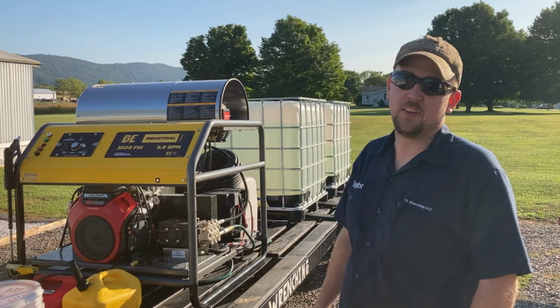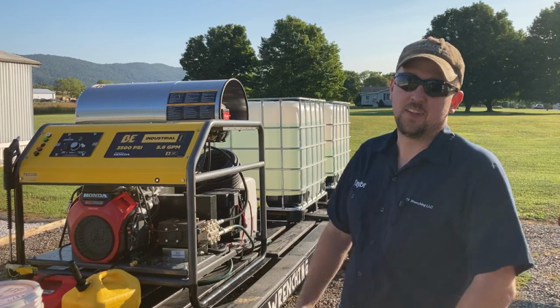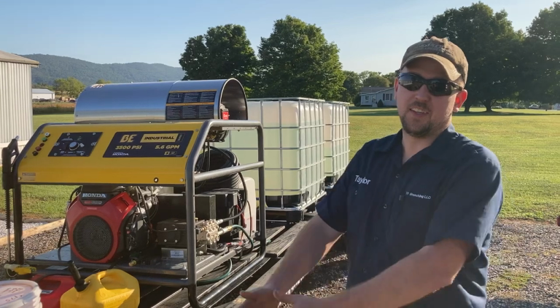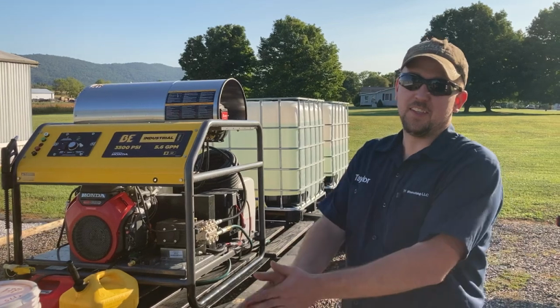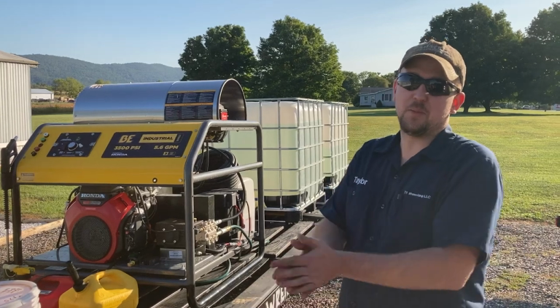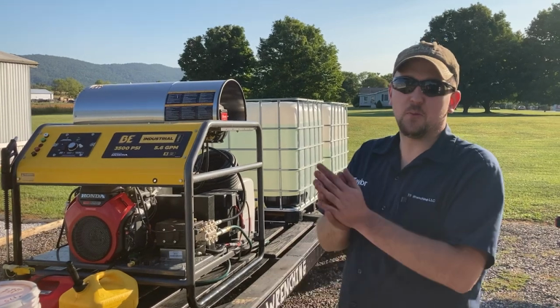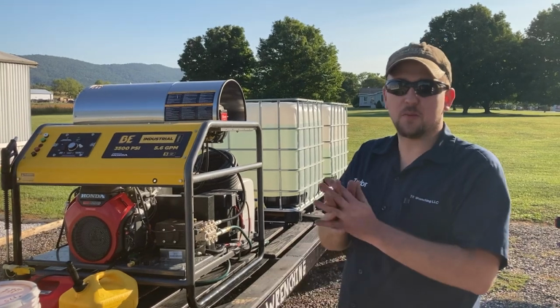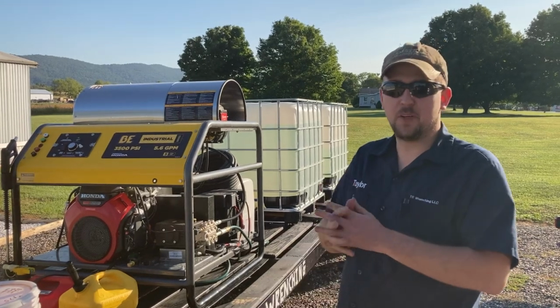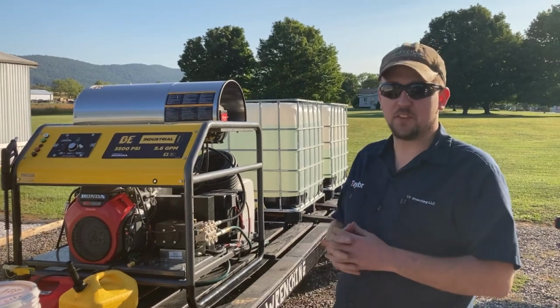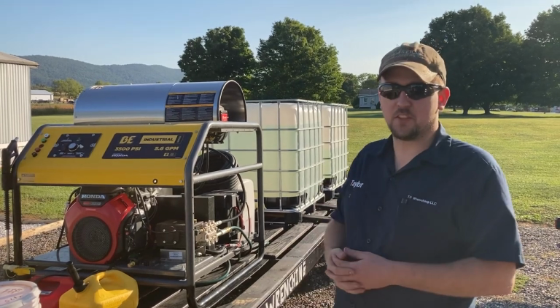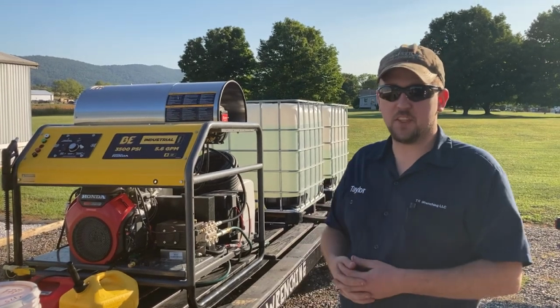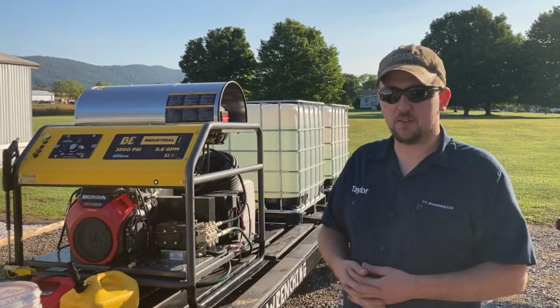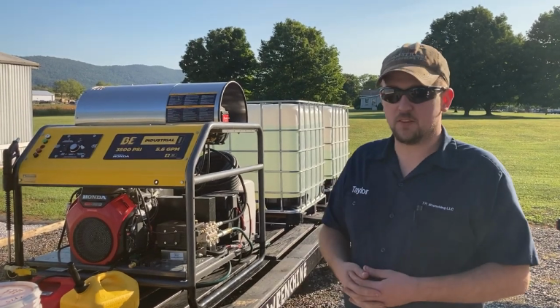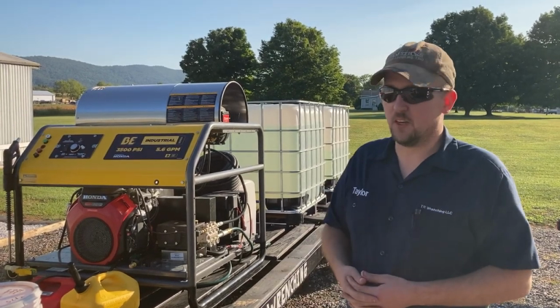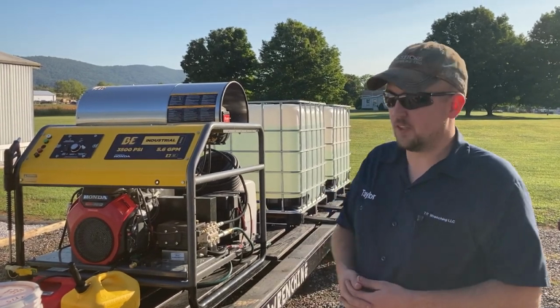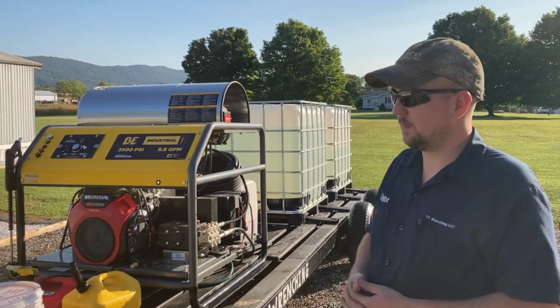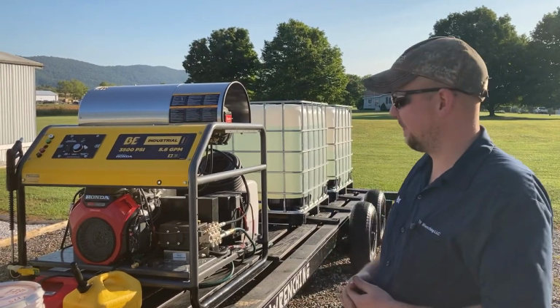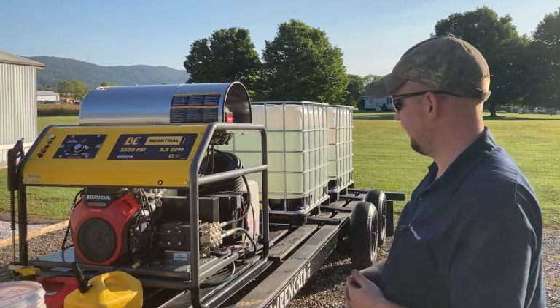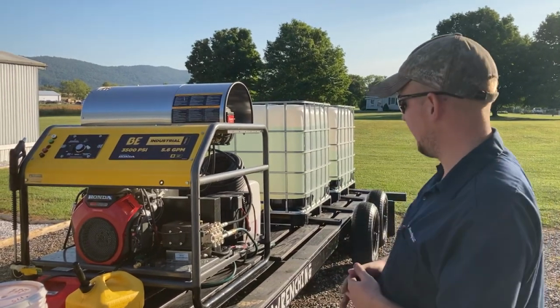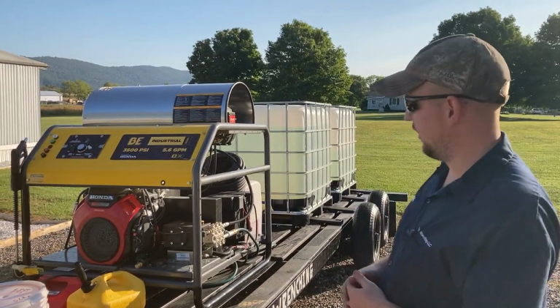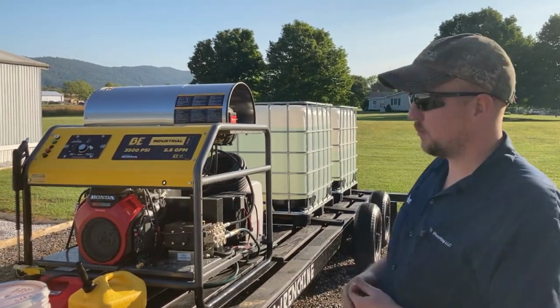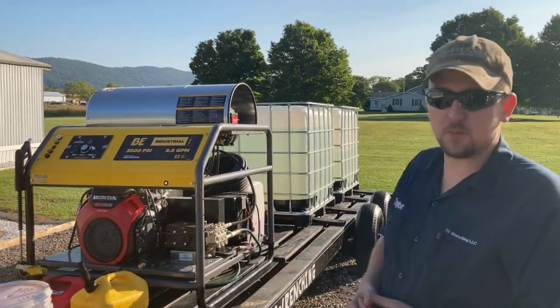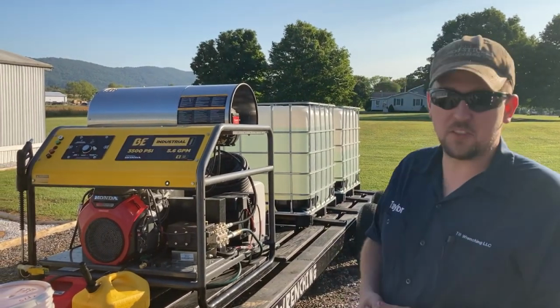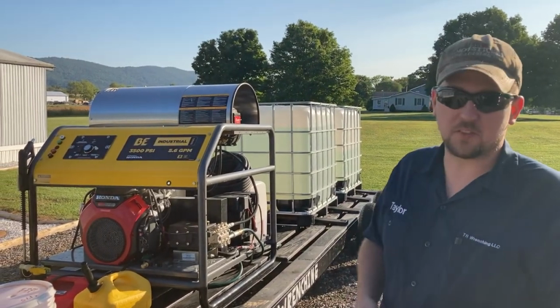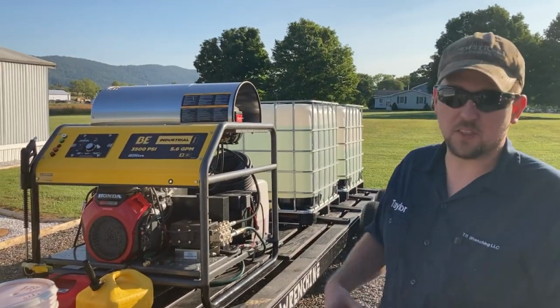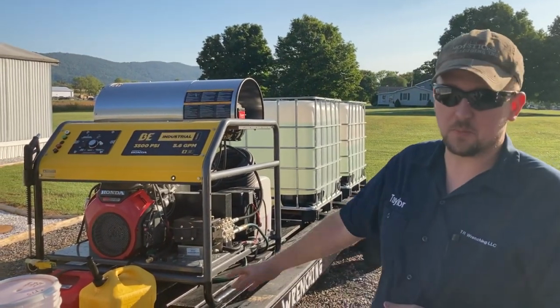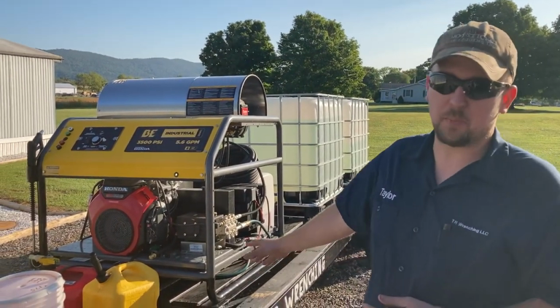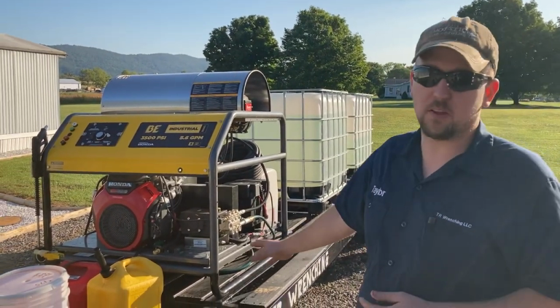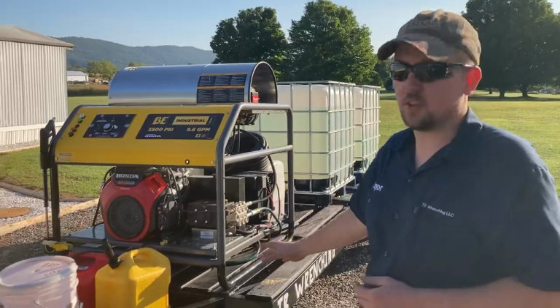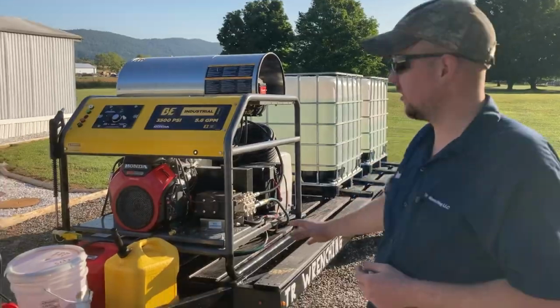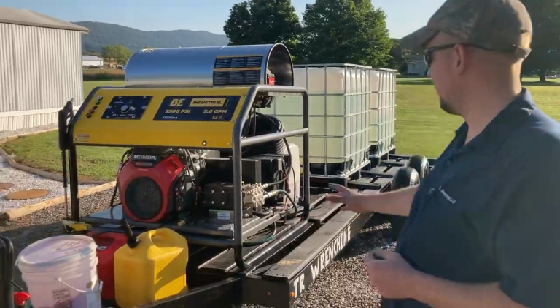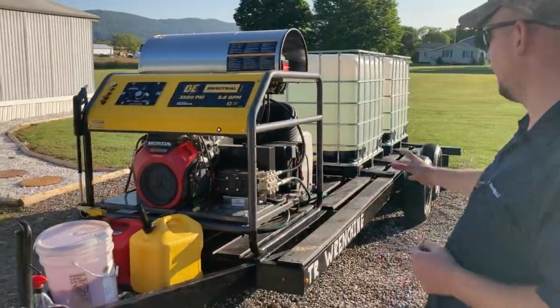Alright everybody, welcome back to the channel. Today we're going to be discussing my power washing trailer.